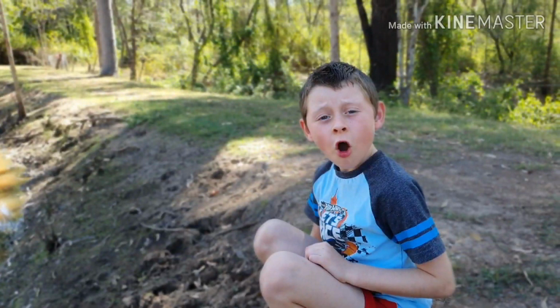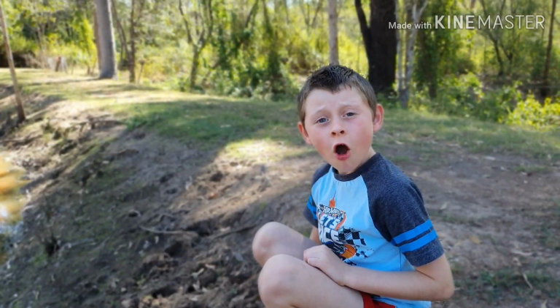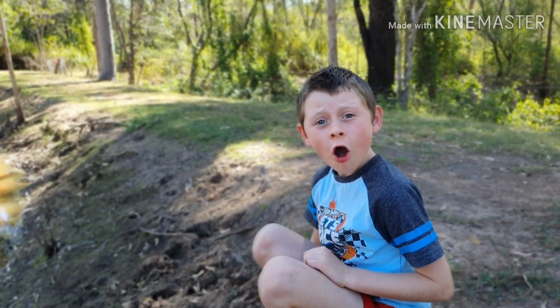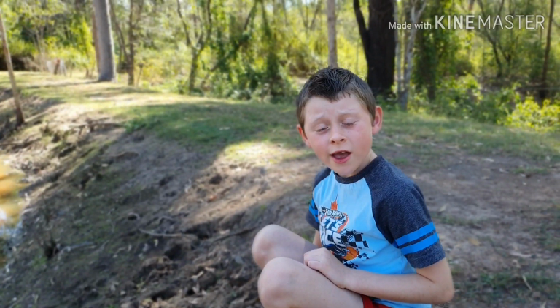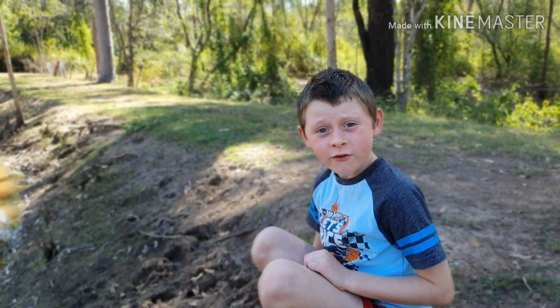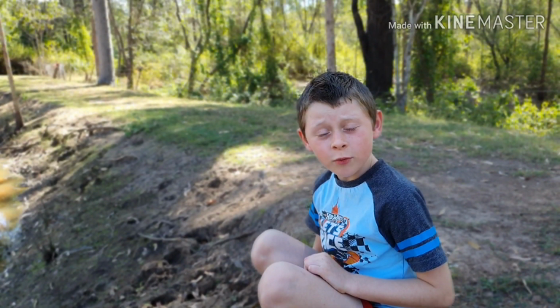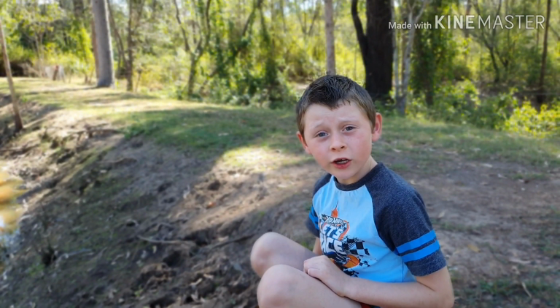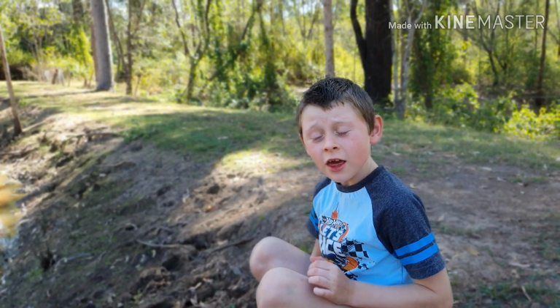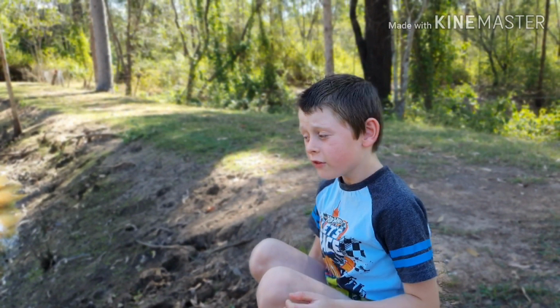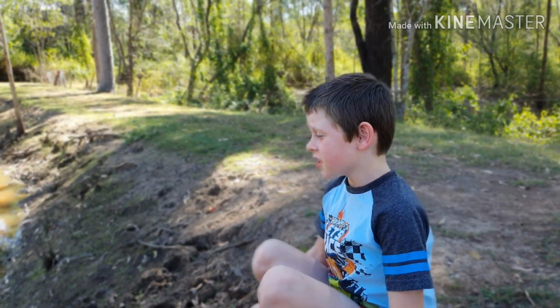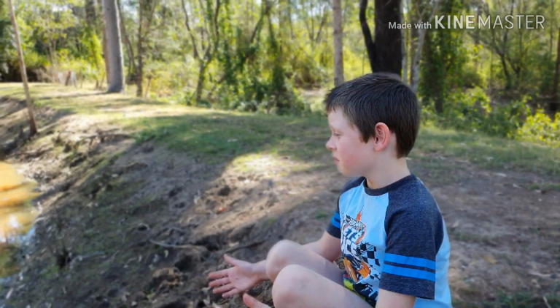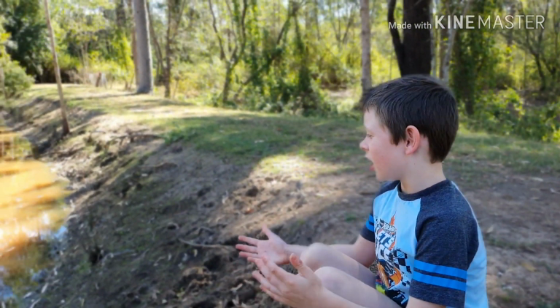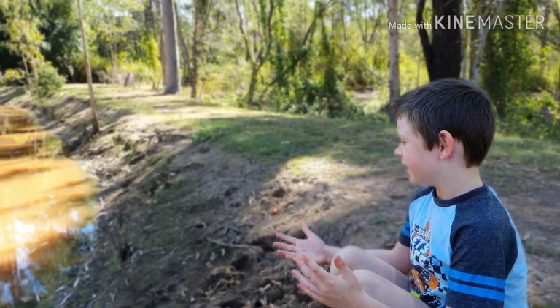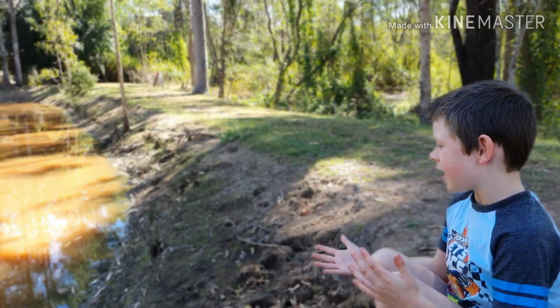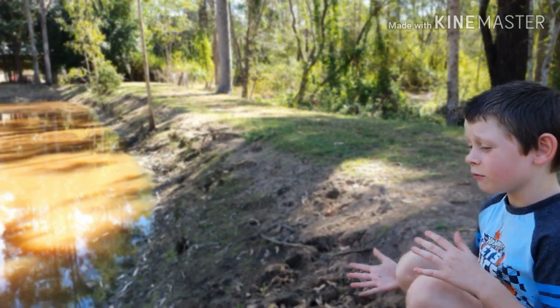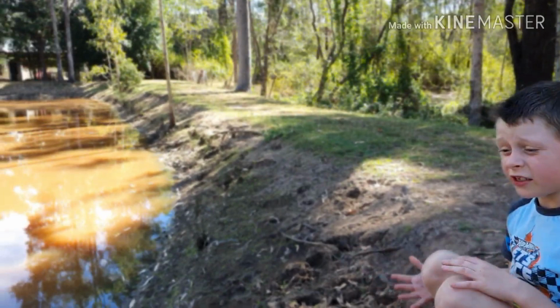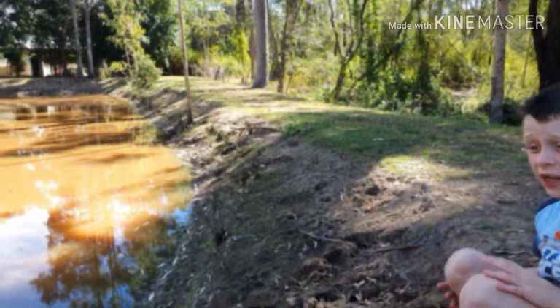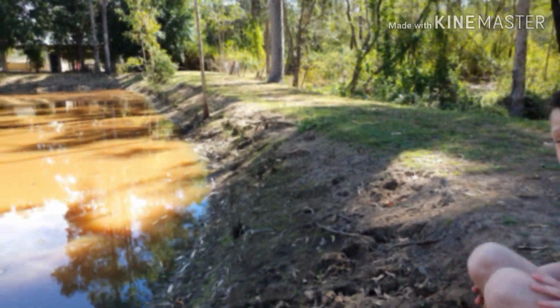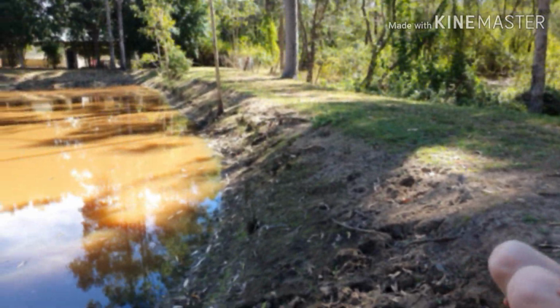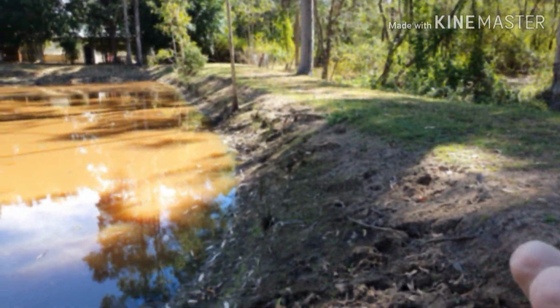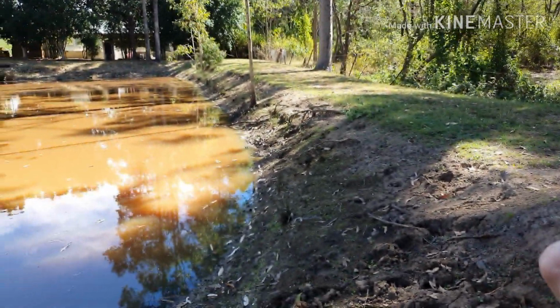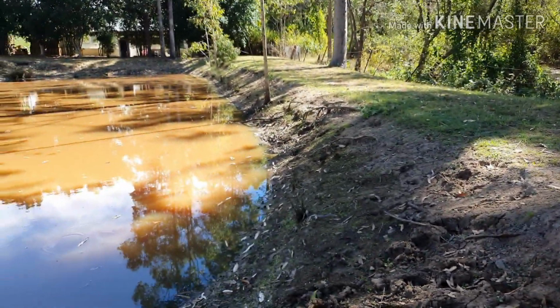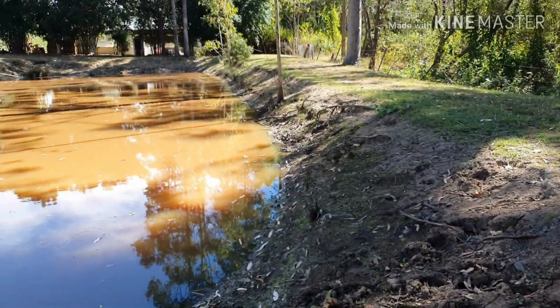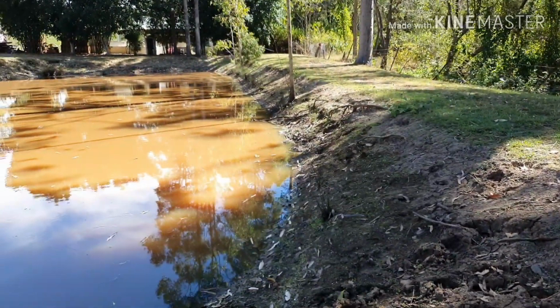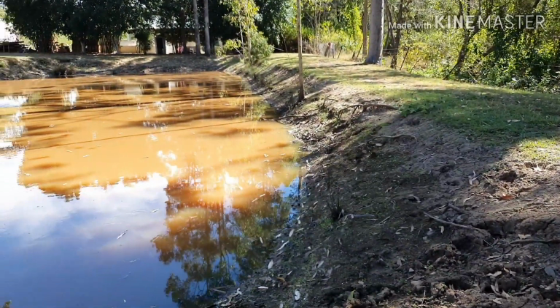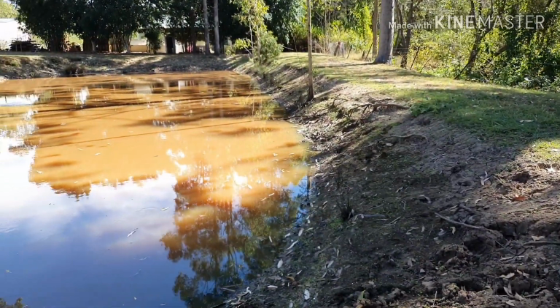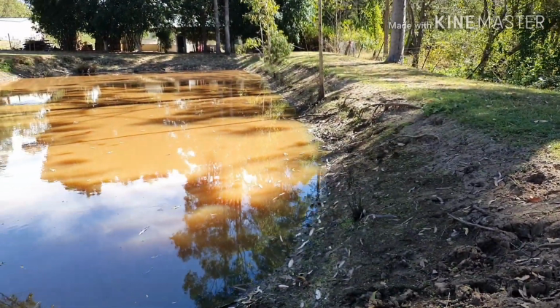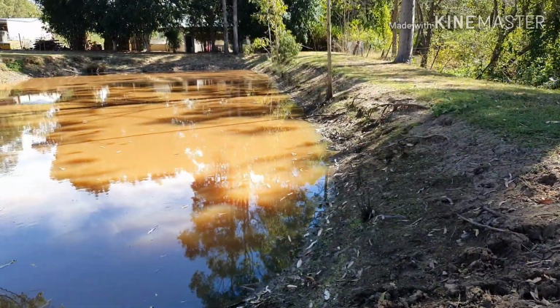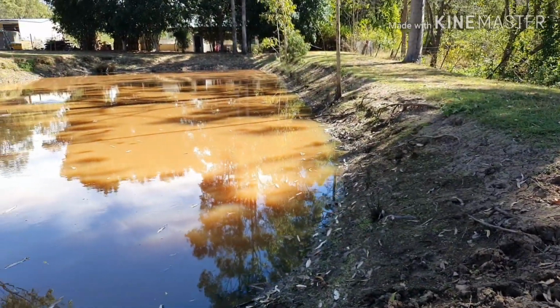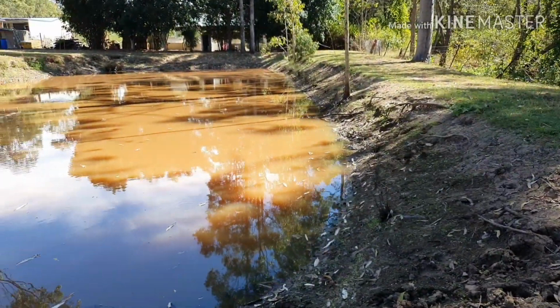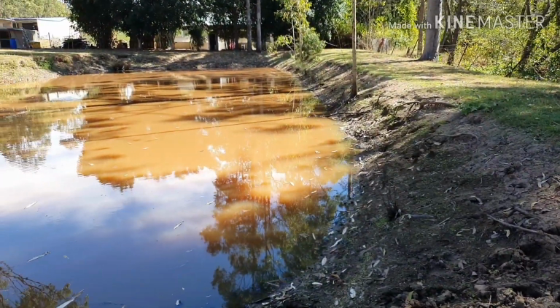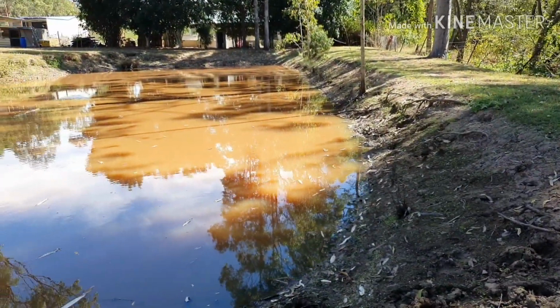Hi everybody, this is my dam. There's actually a couple of turtles living in it.